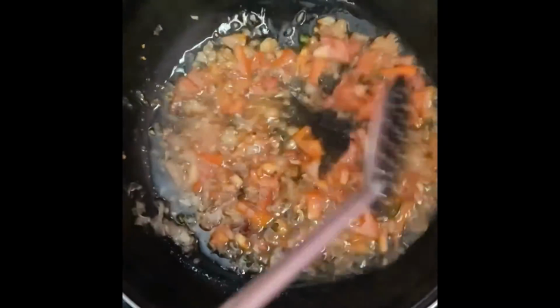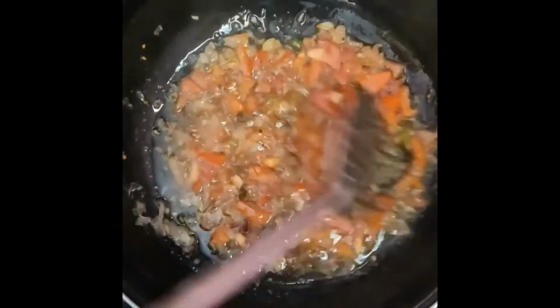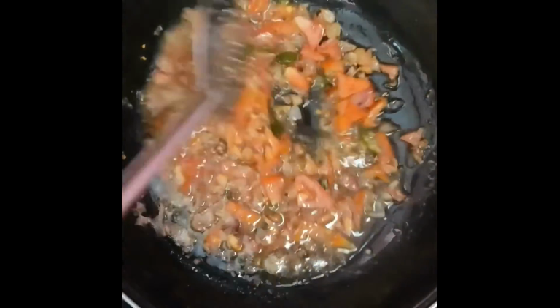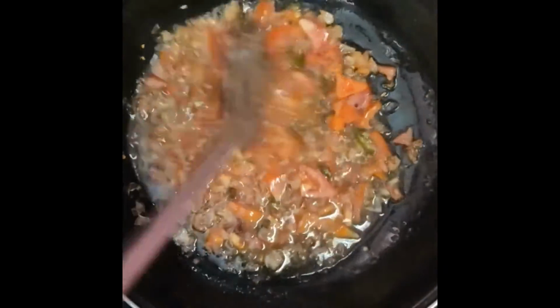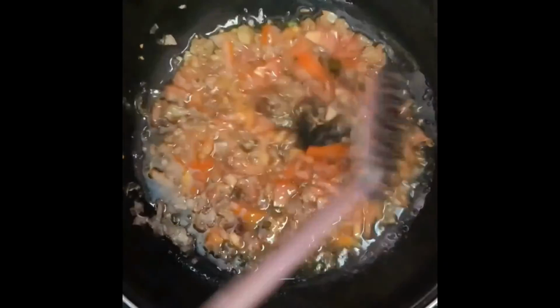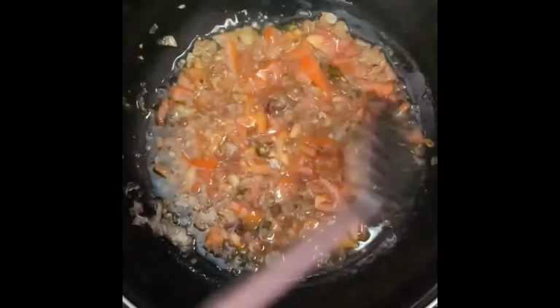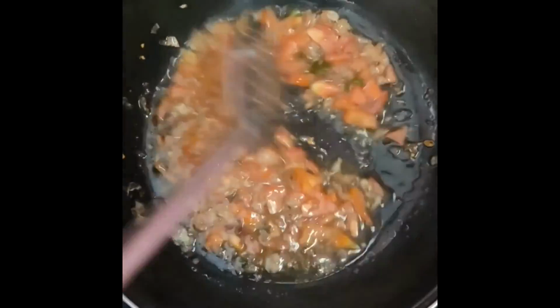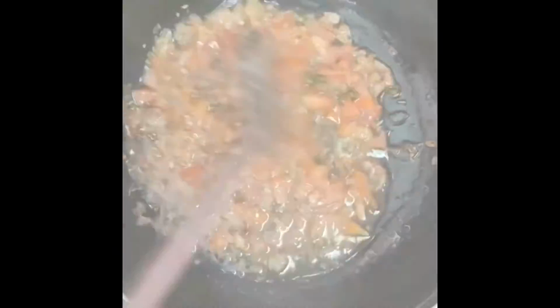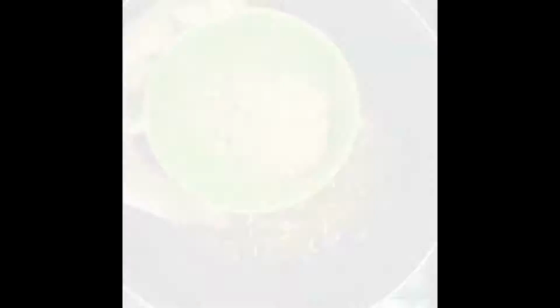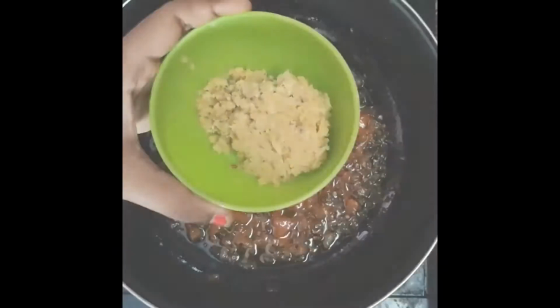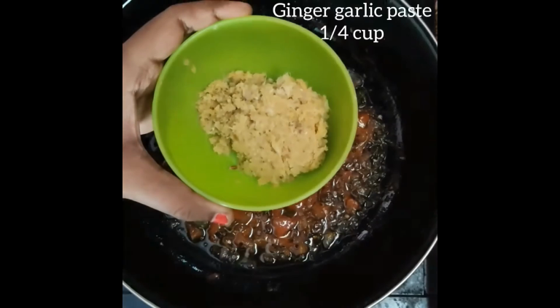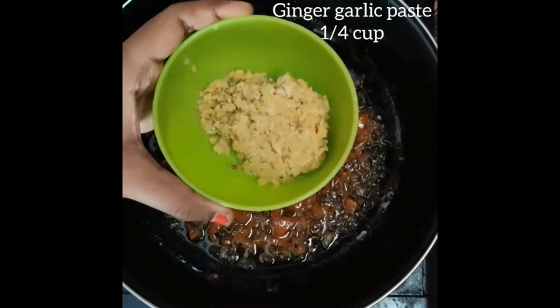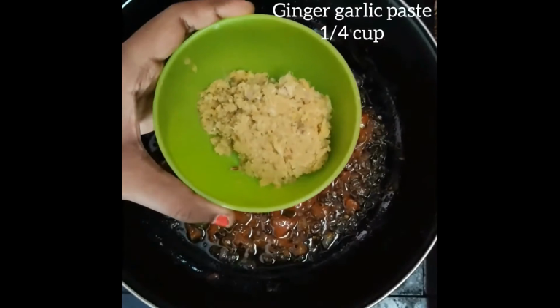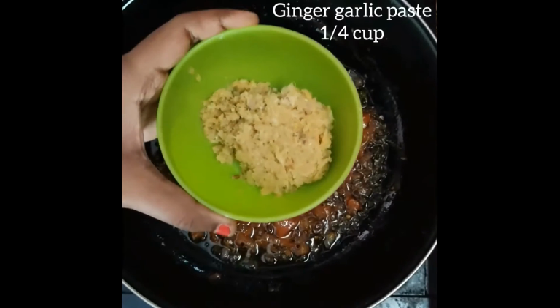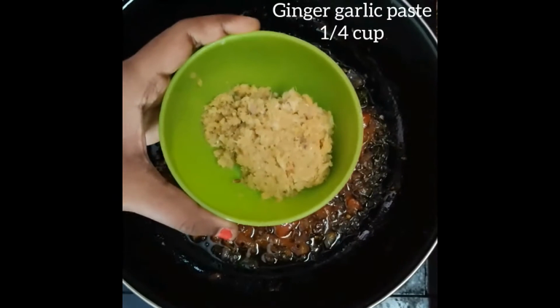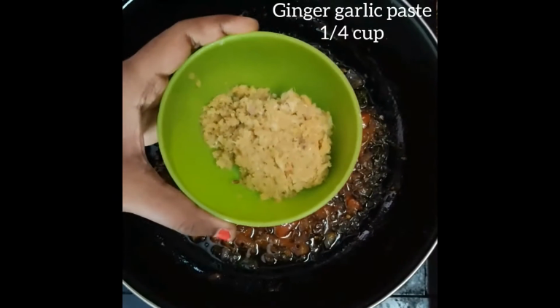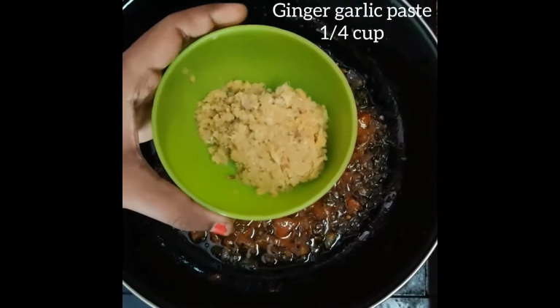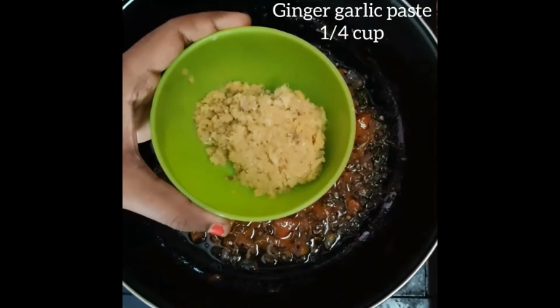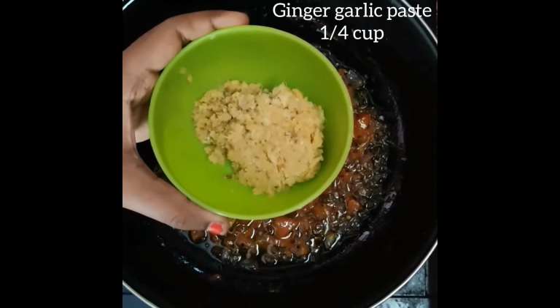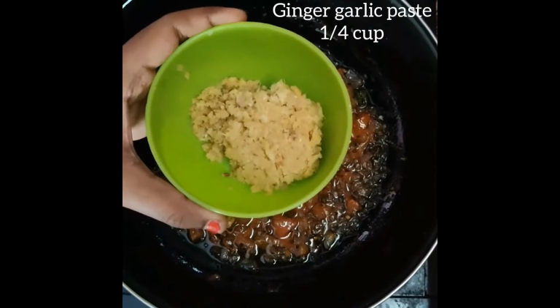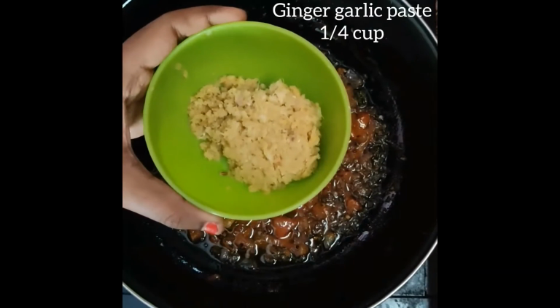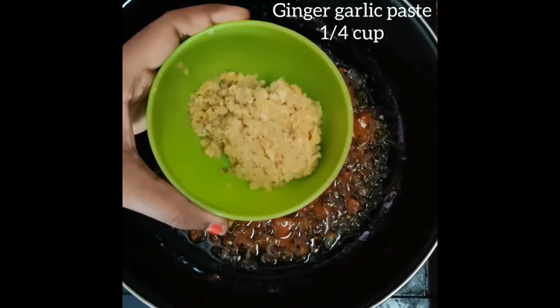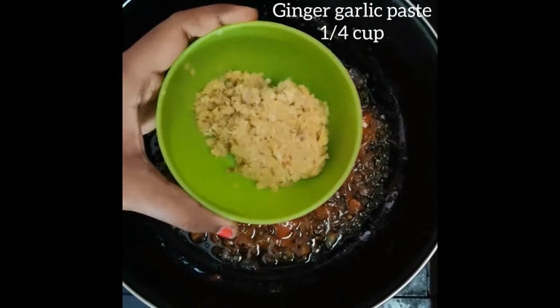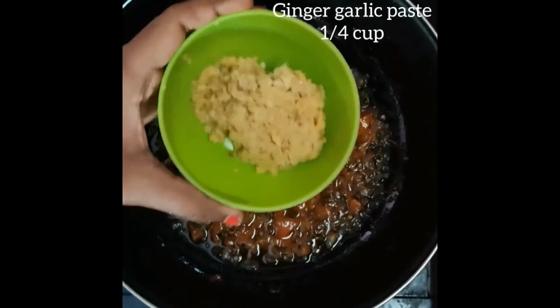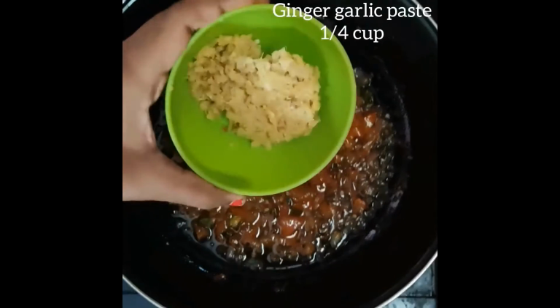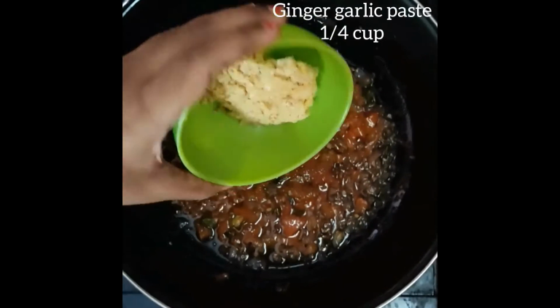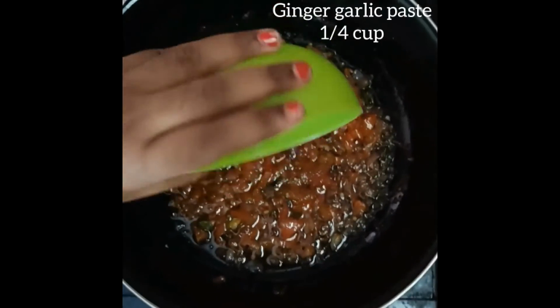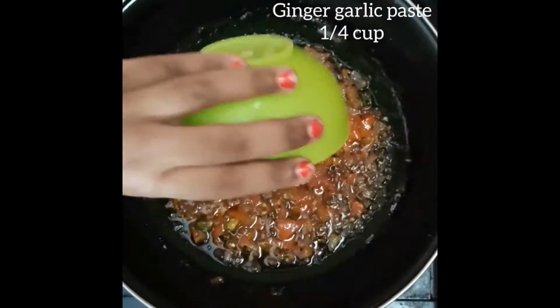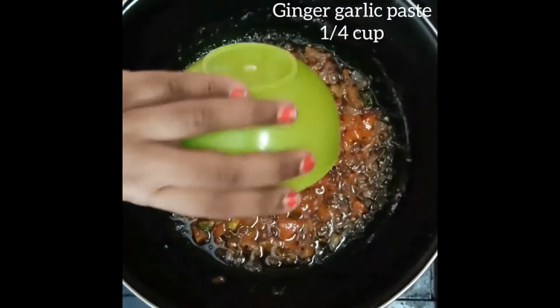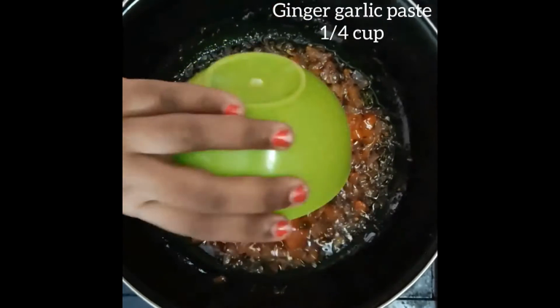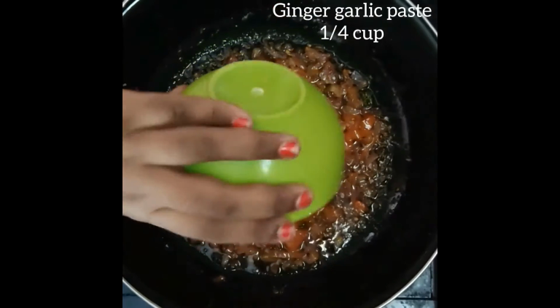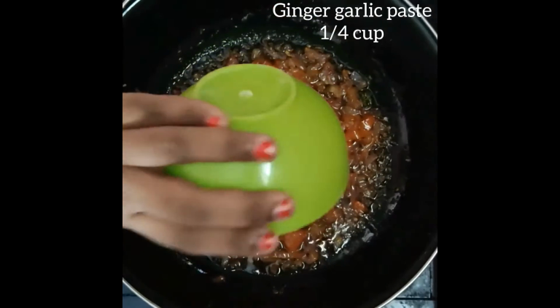Now add ginger garlic paste in a small cup. Add in low flame.